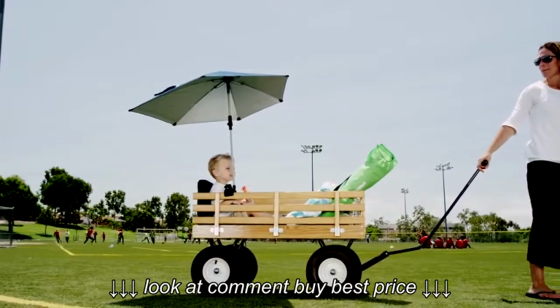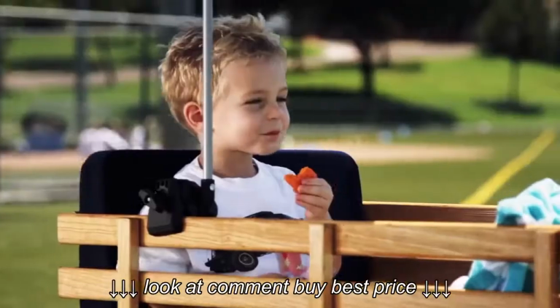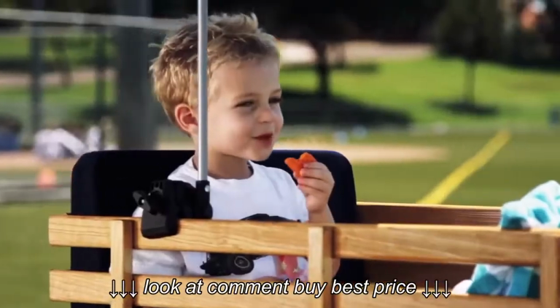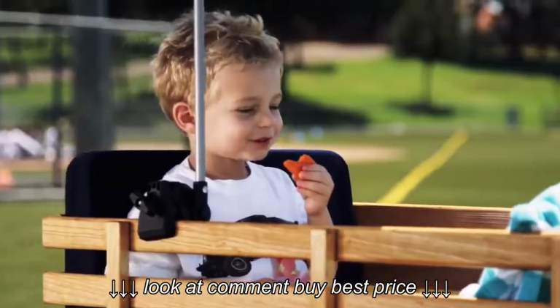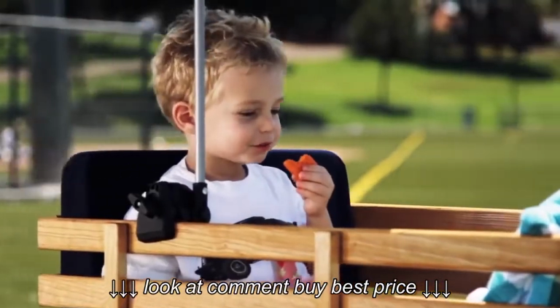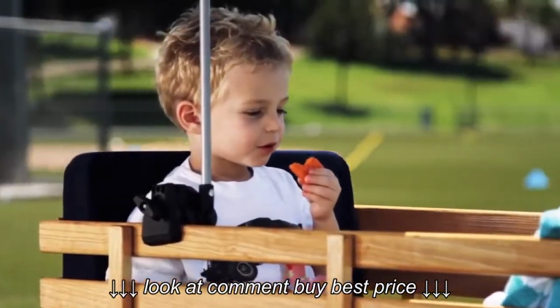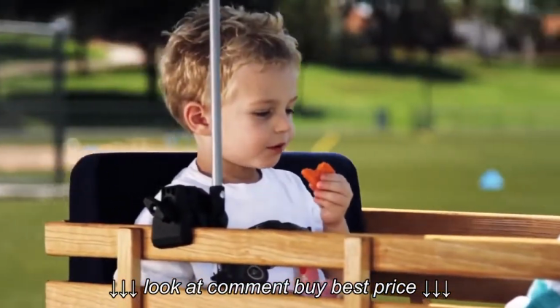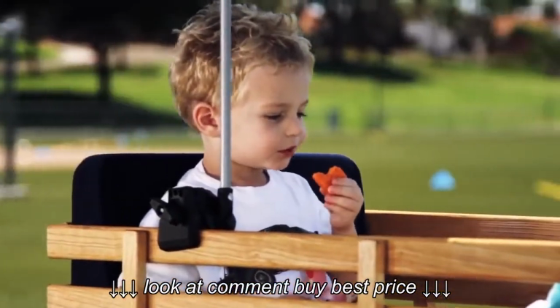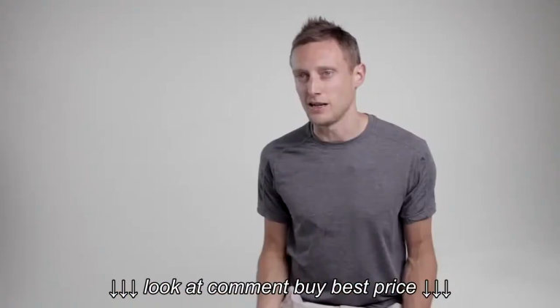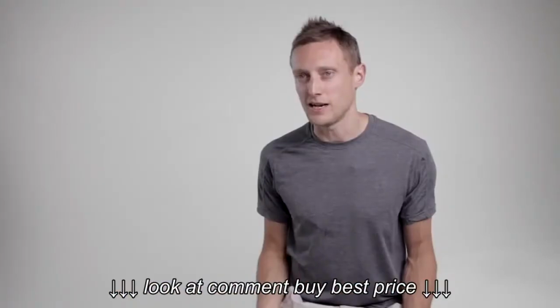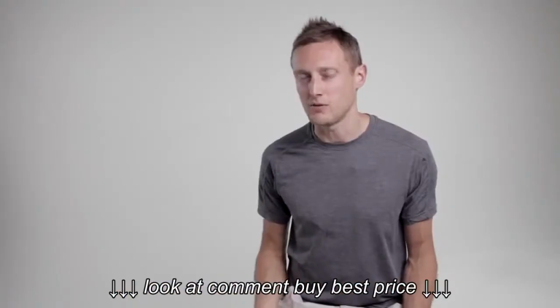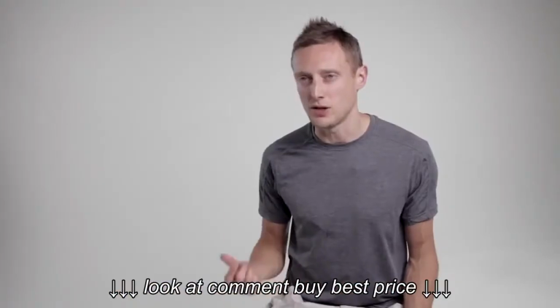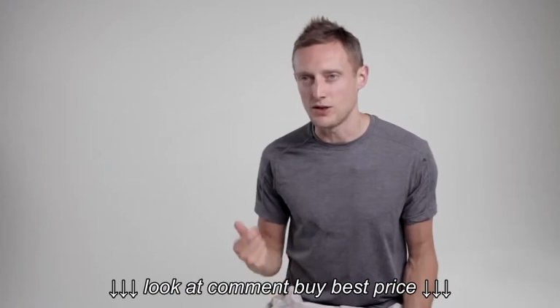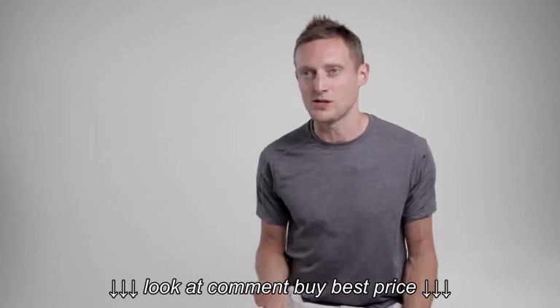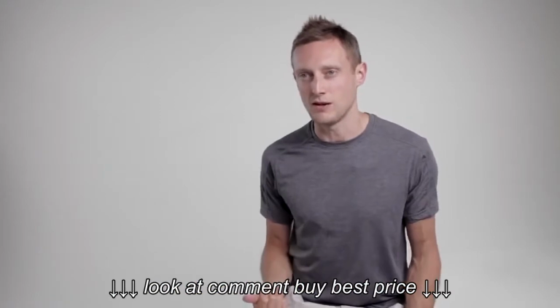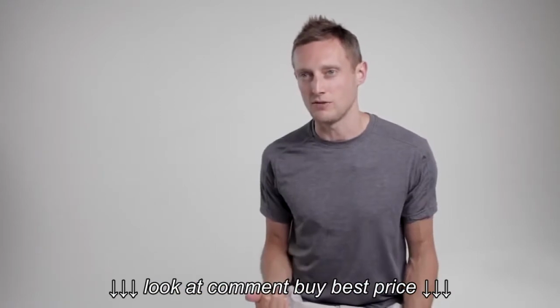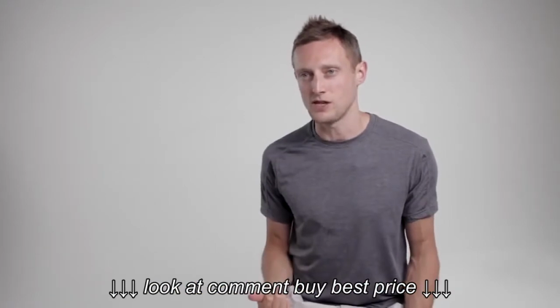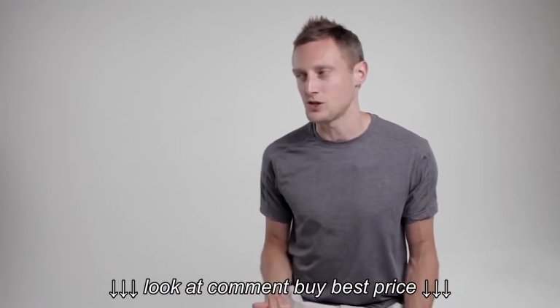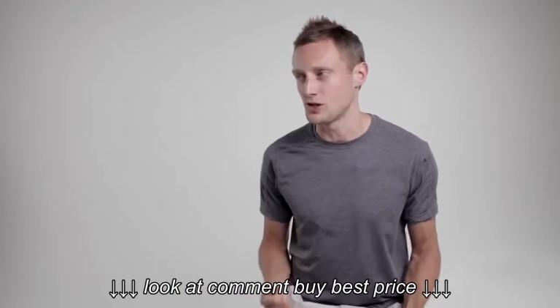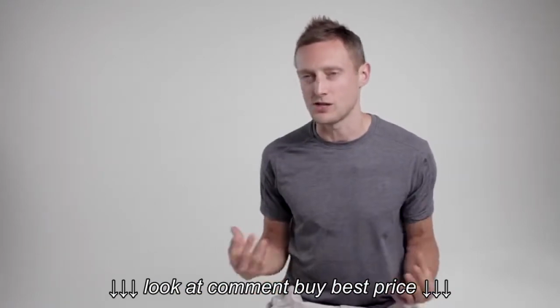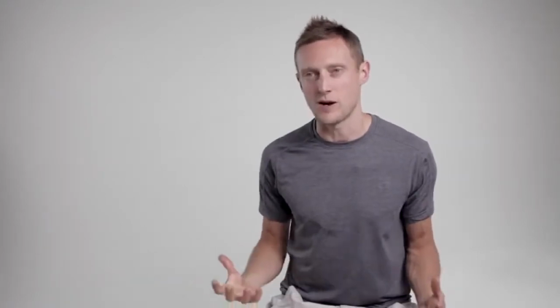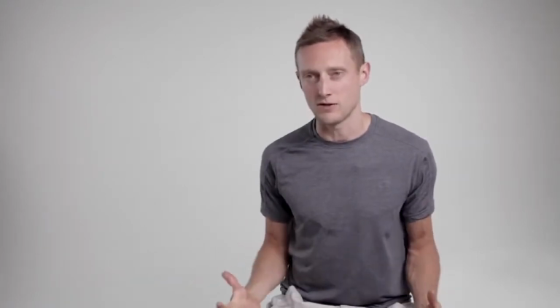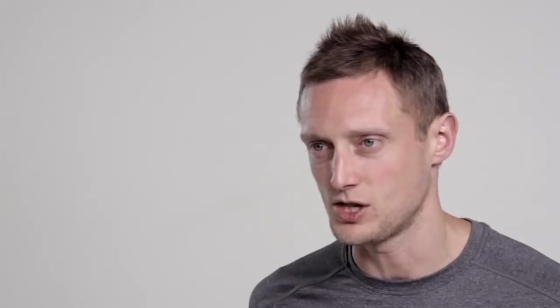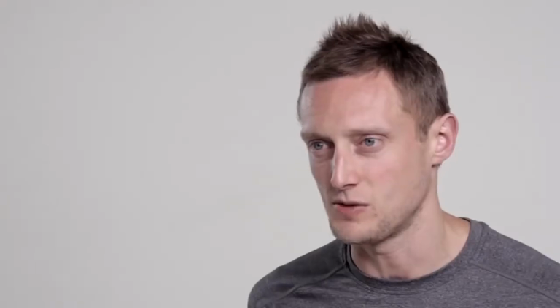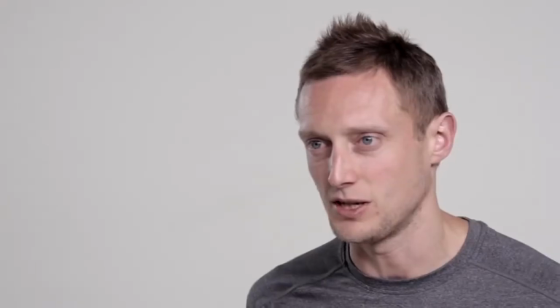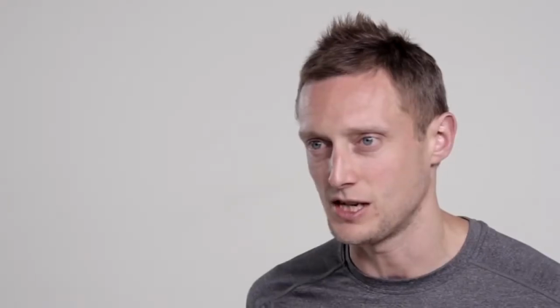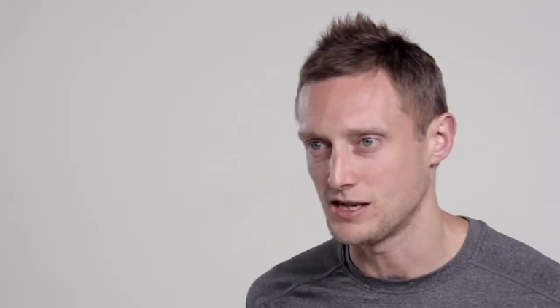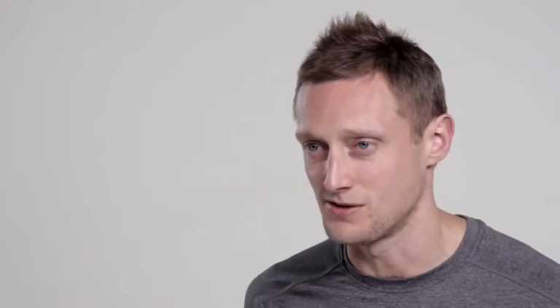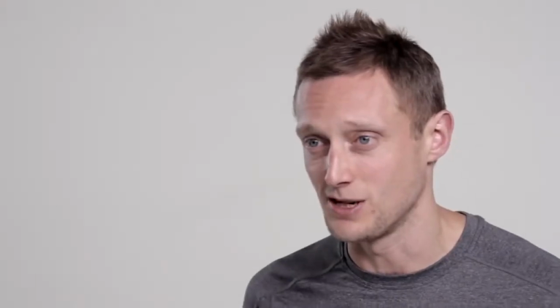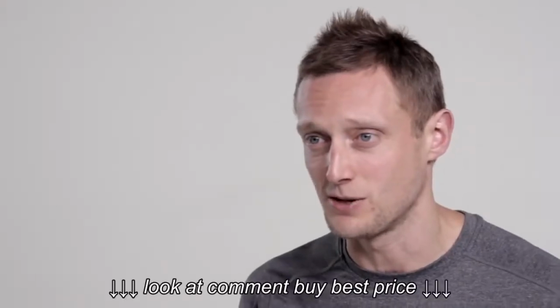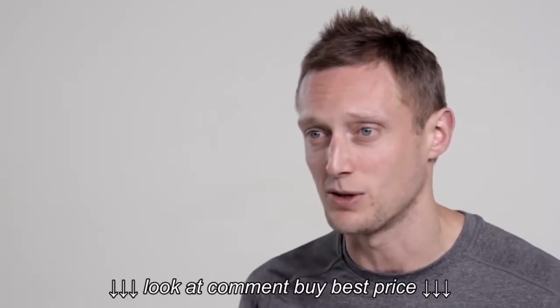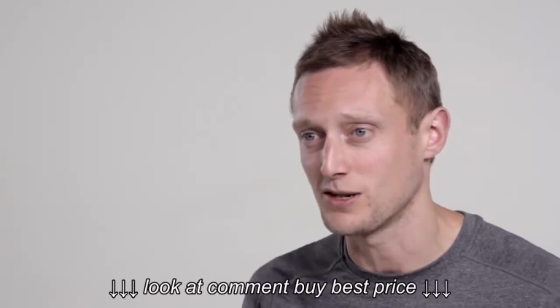There's nothing on the market like it with this level of features and this amount of adjustability. It's a really cool product.